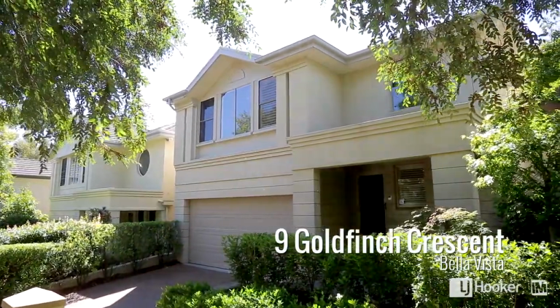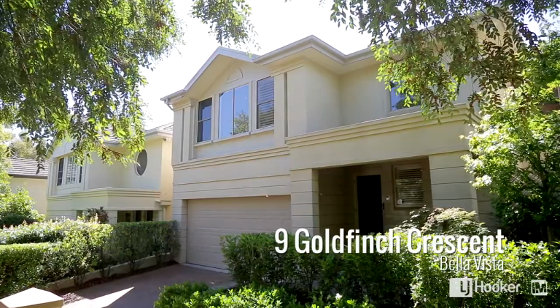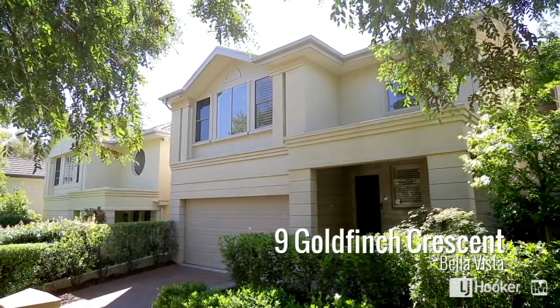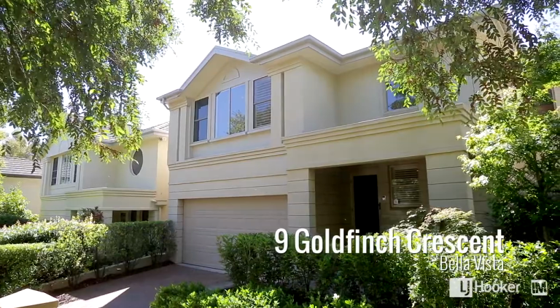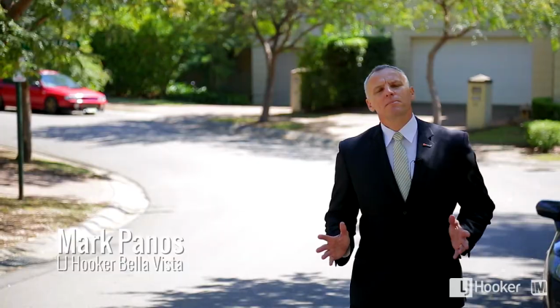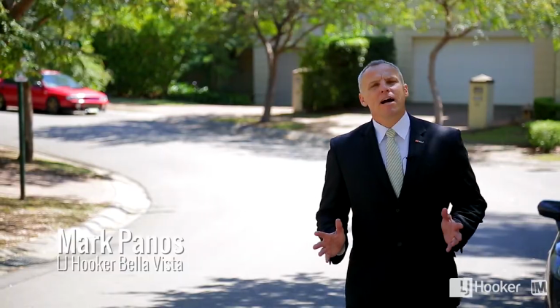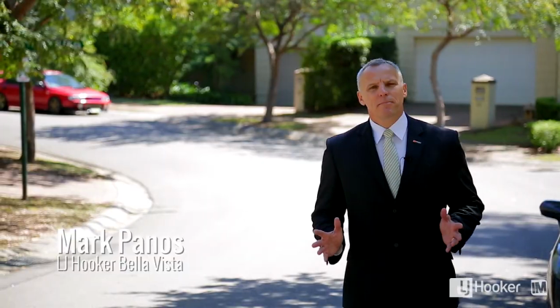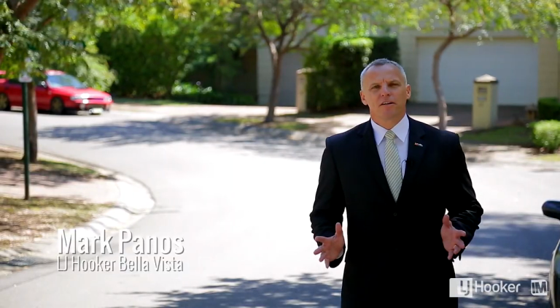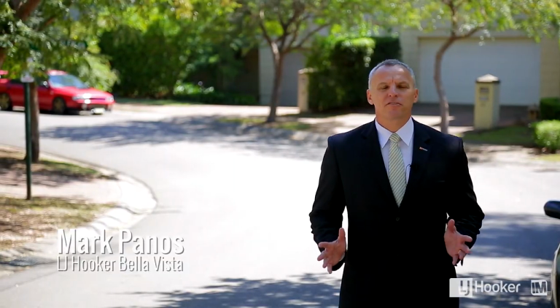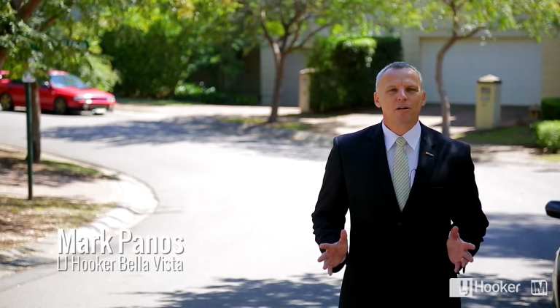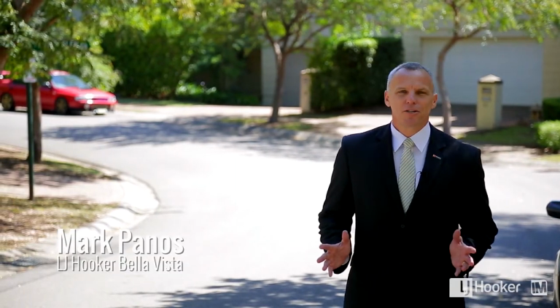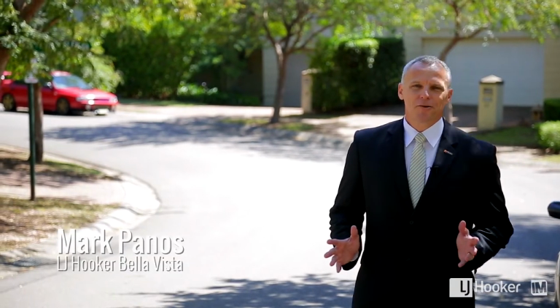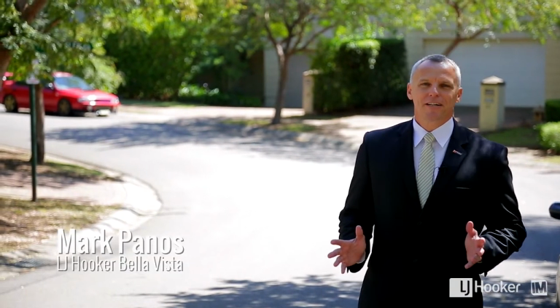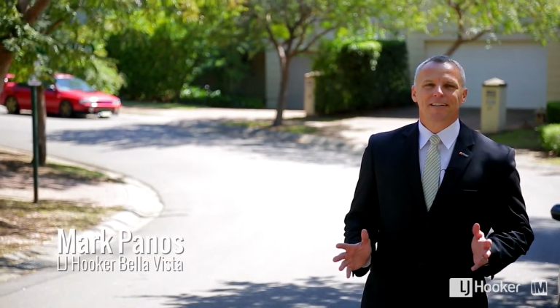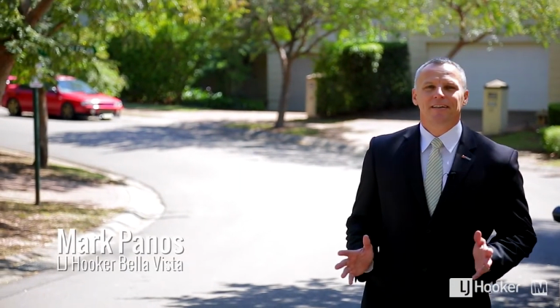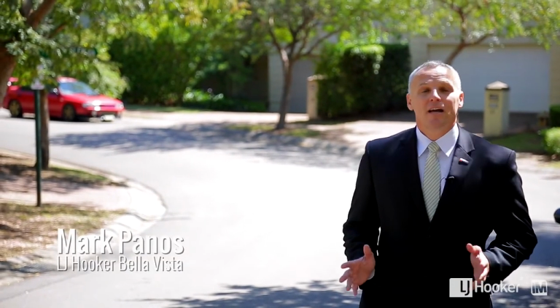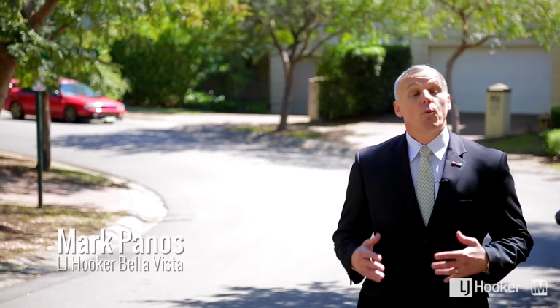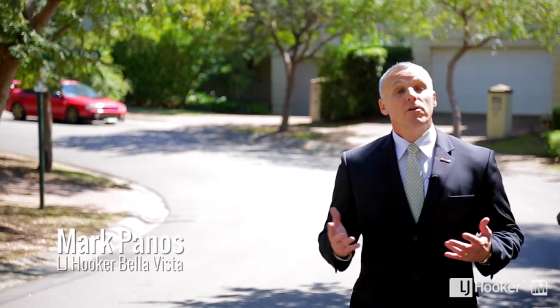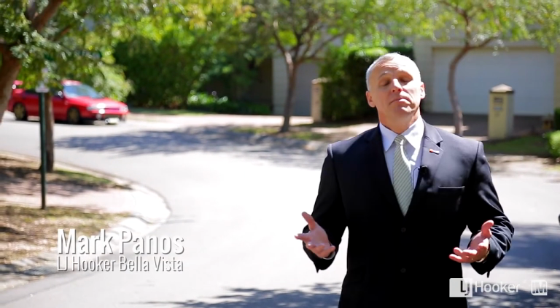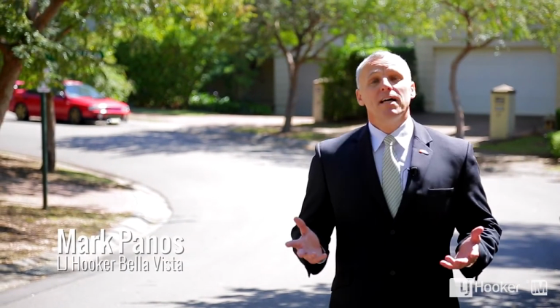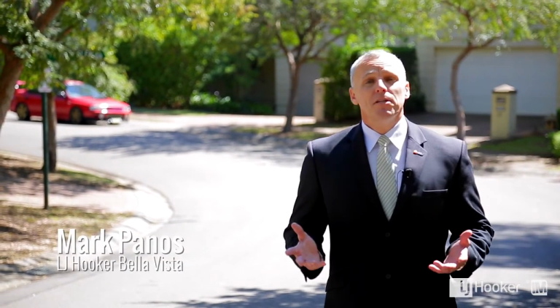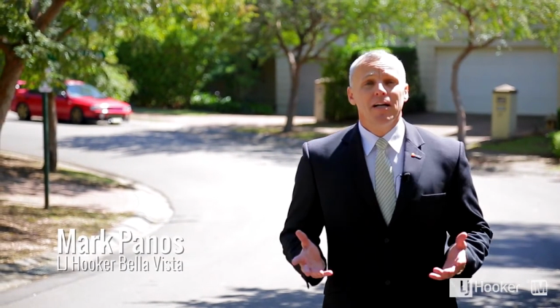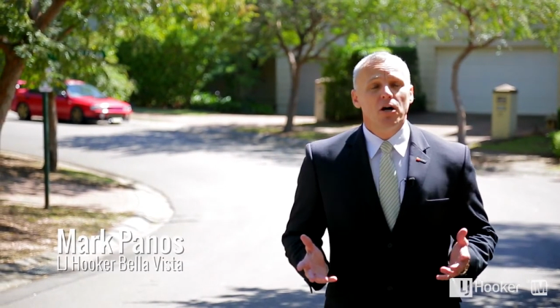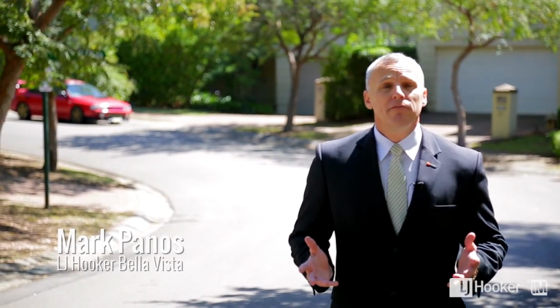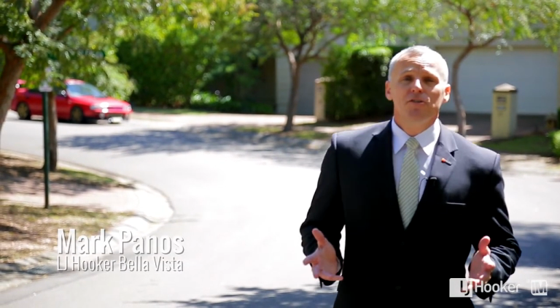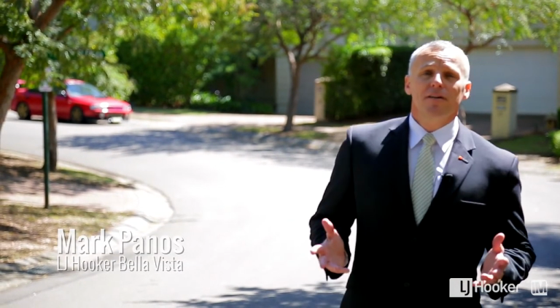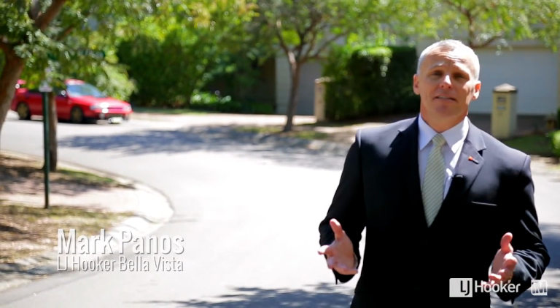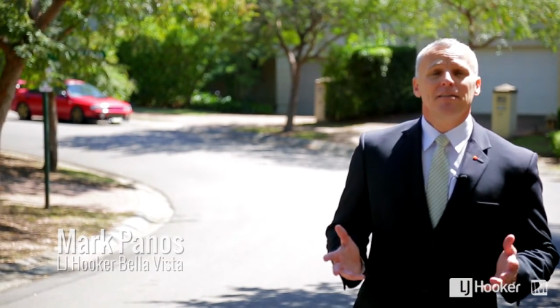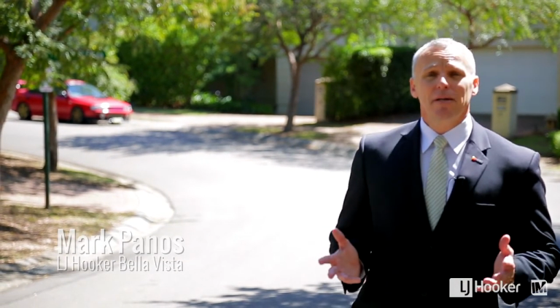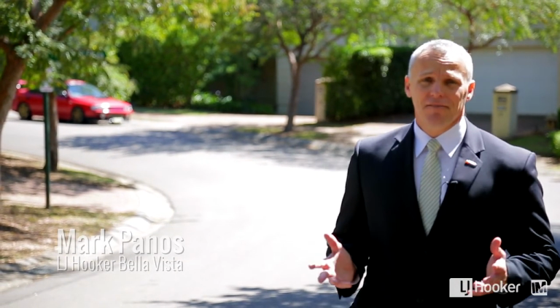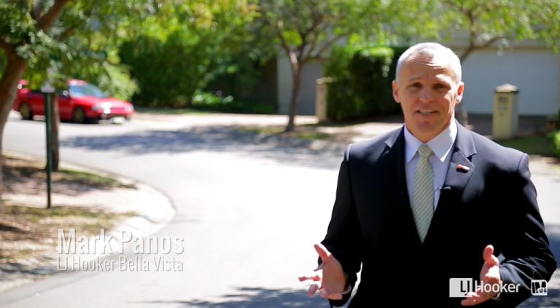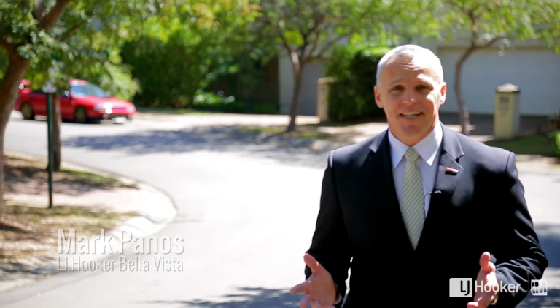Hello, my name is Mark Panos from LJ Hooker. Welcome to number nine, Goldfinch Crescent, Bella Vista.